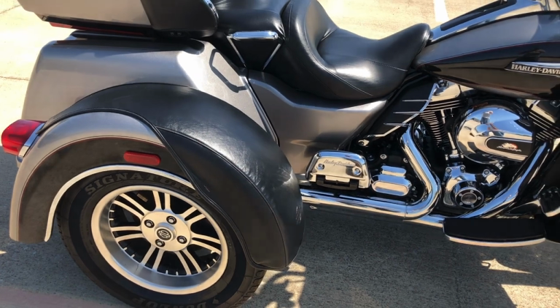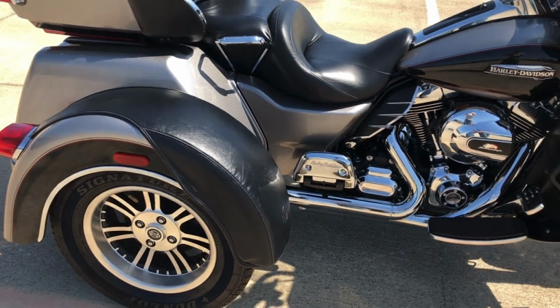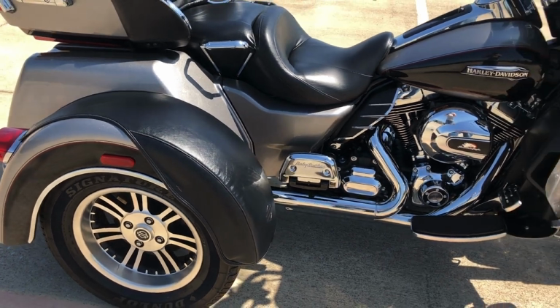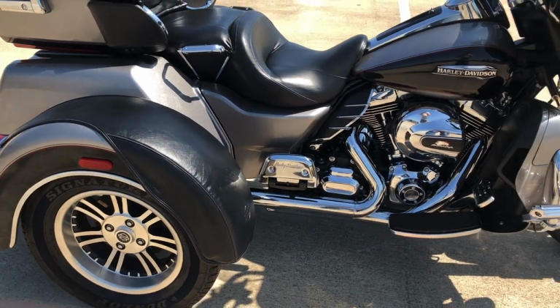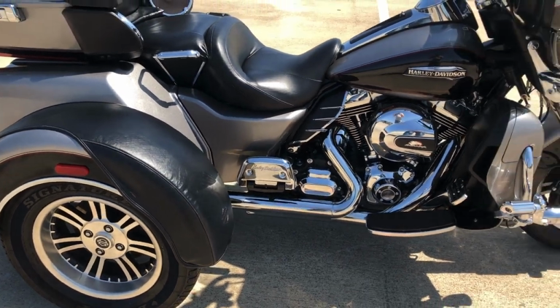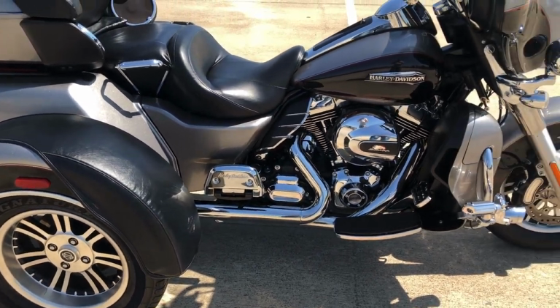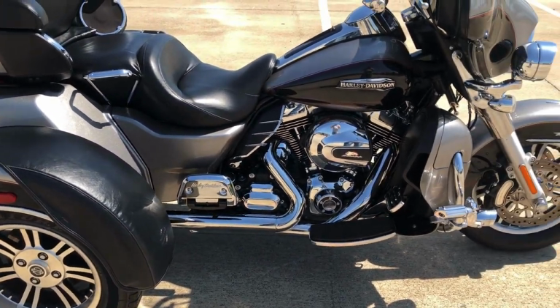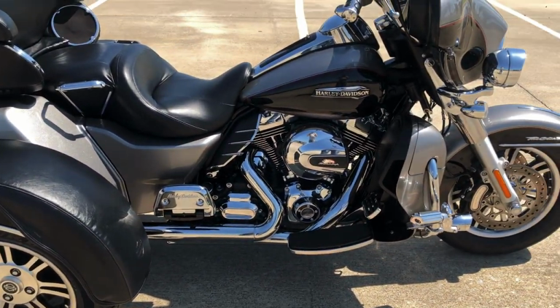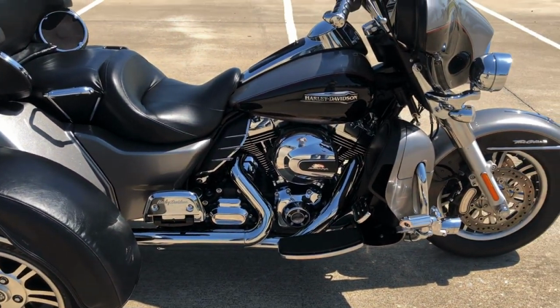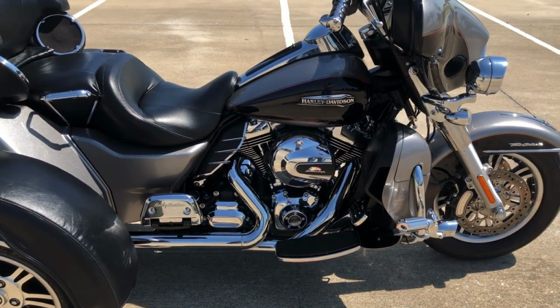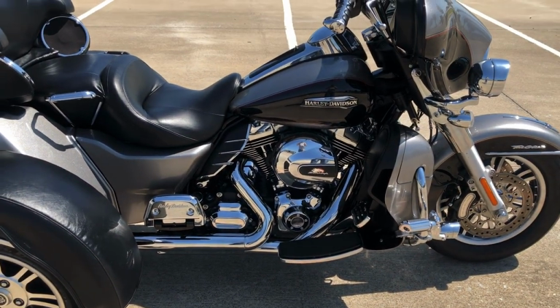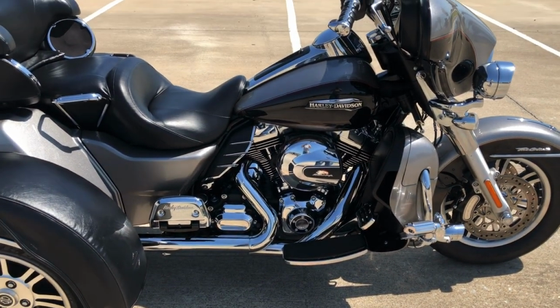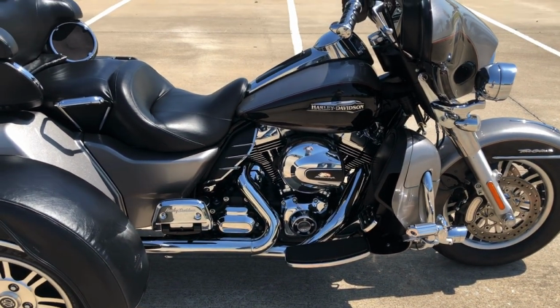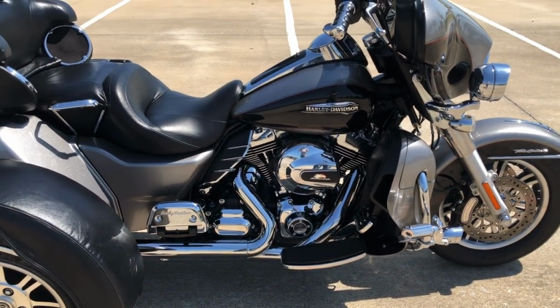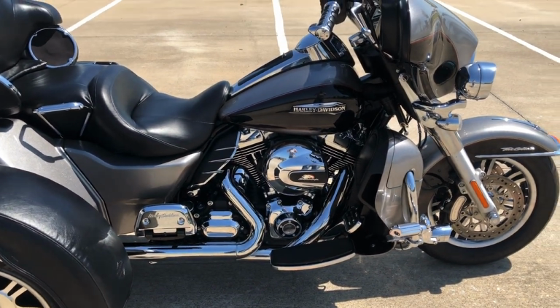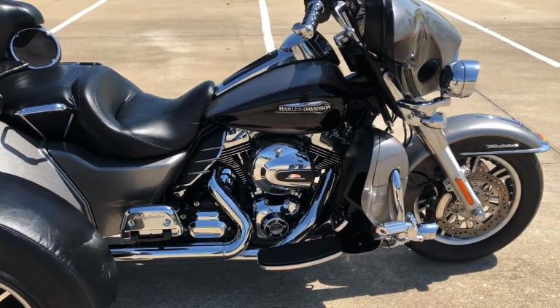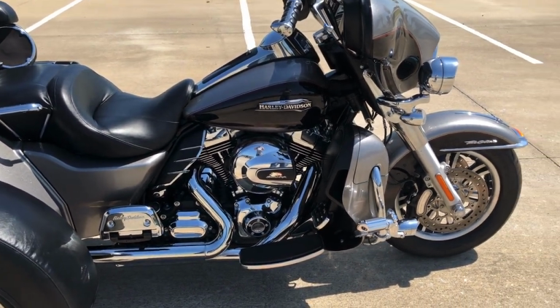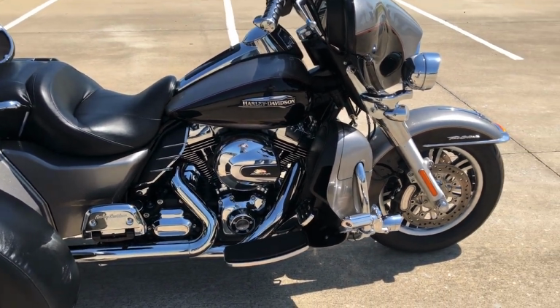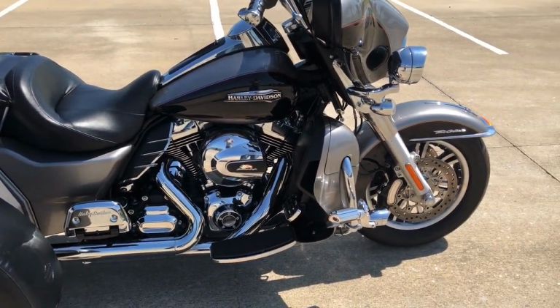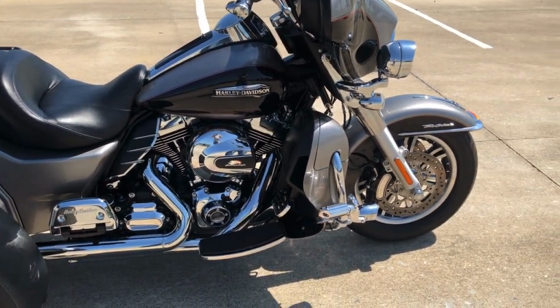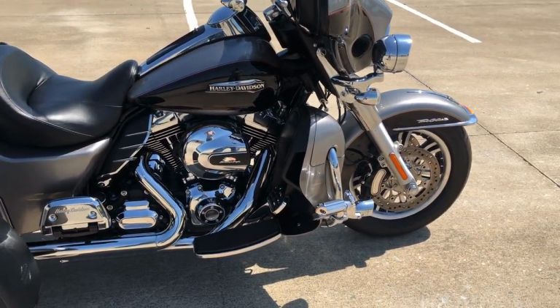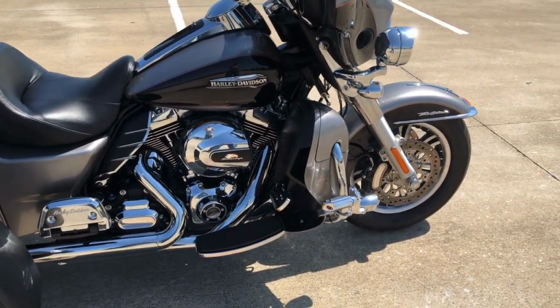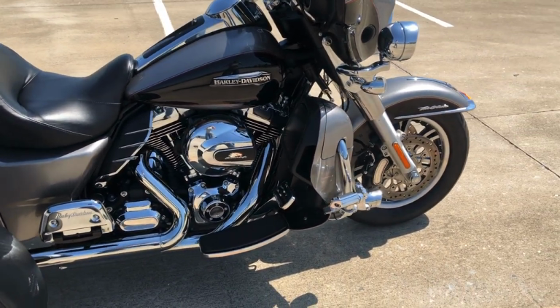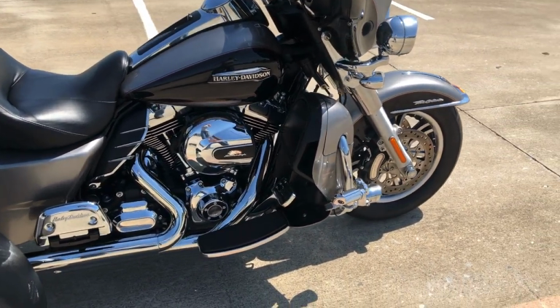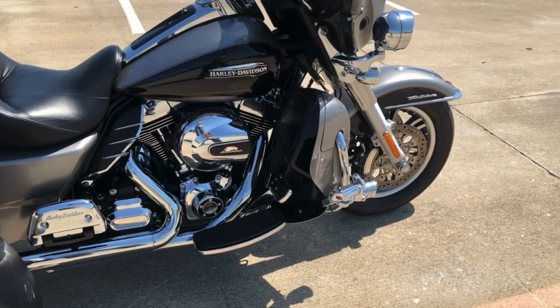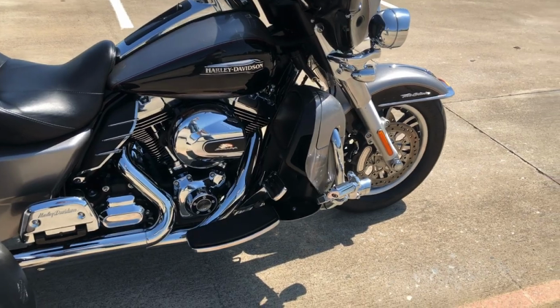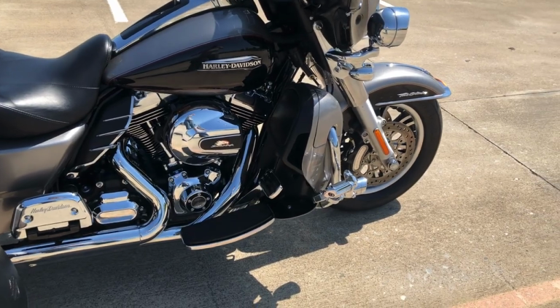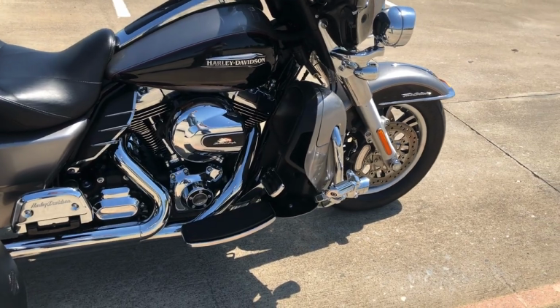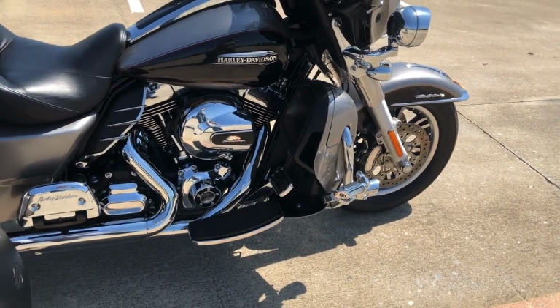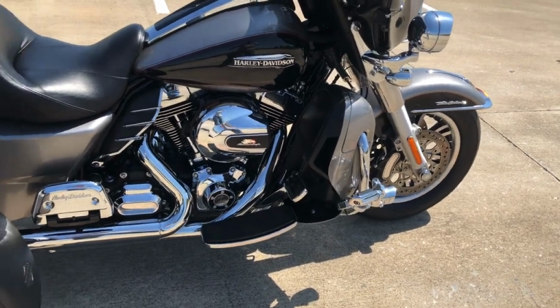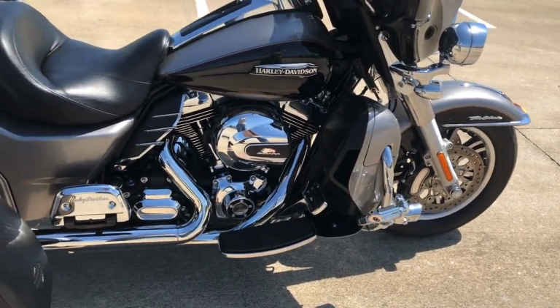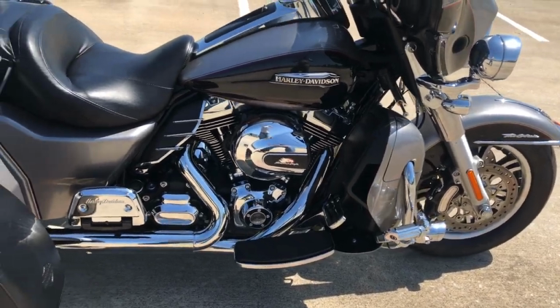Got the fender bibs. Full boards for the rider and the passenger. The engine guard with the highway pegs installed.